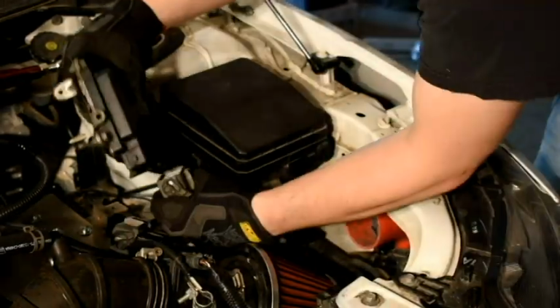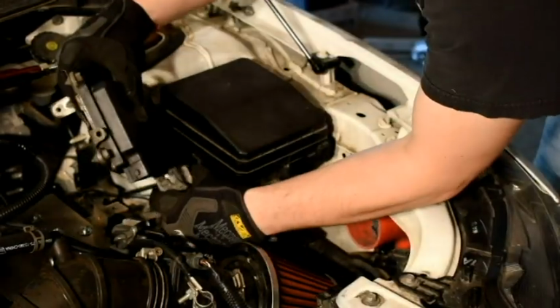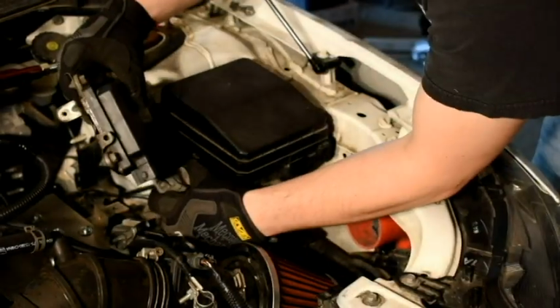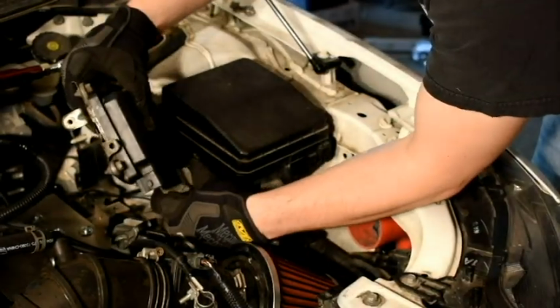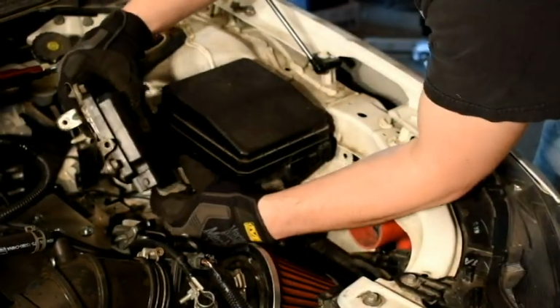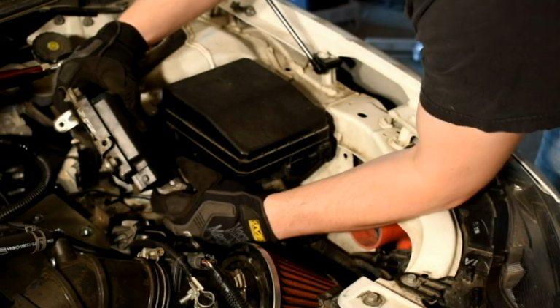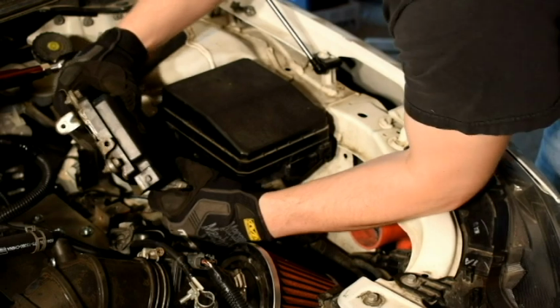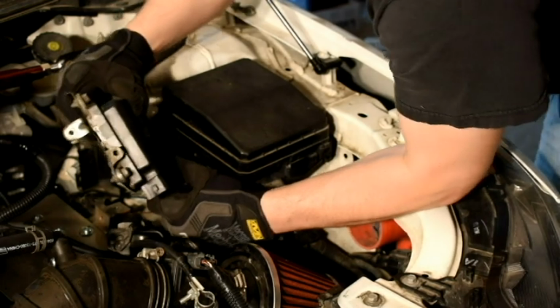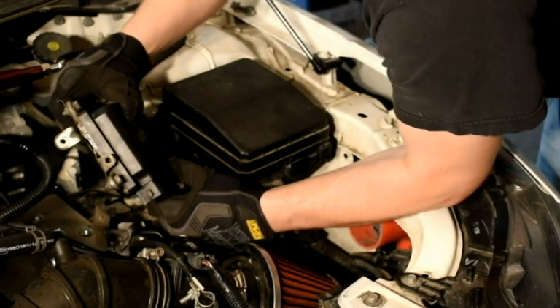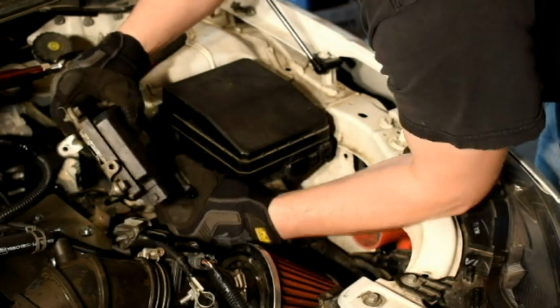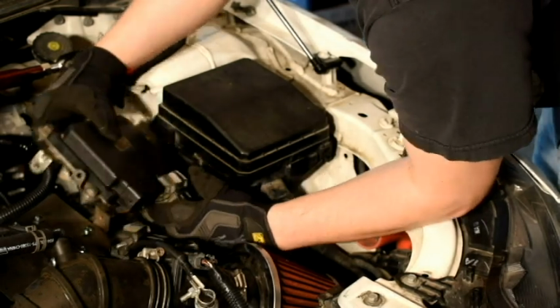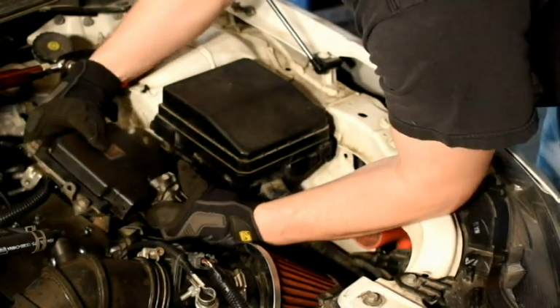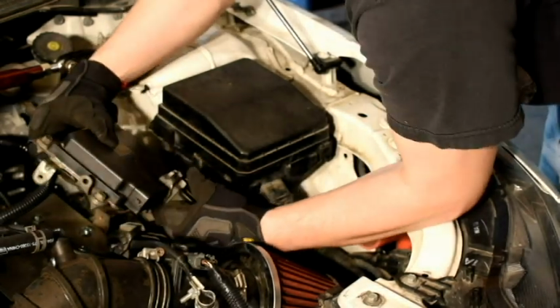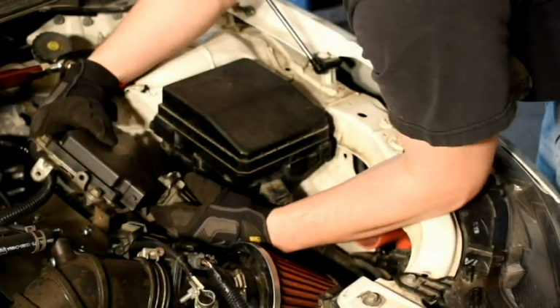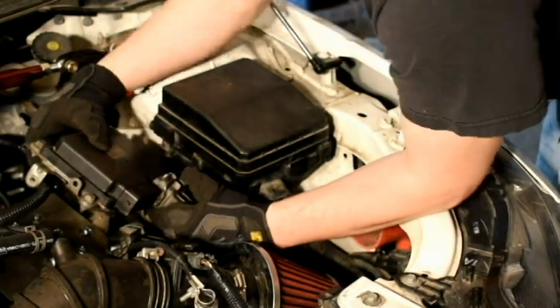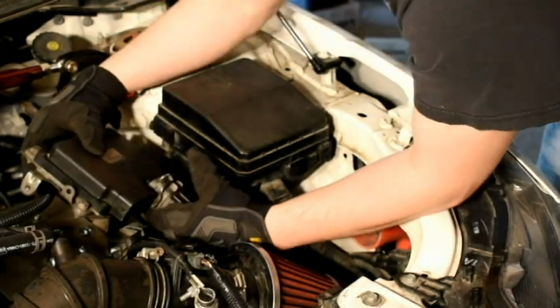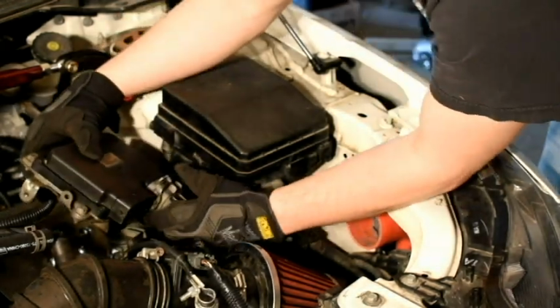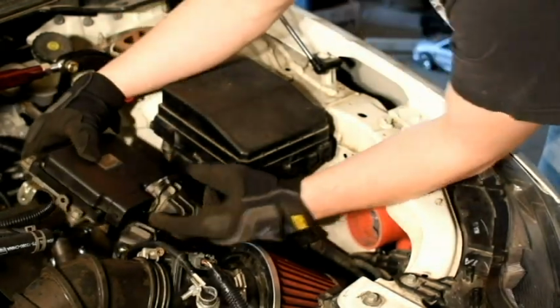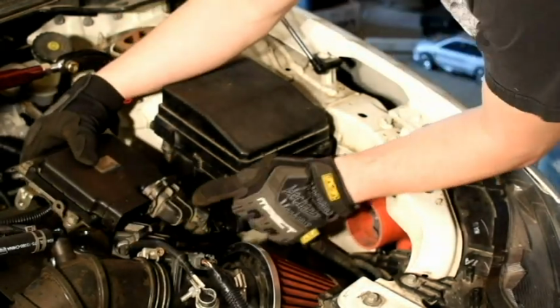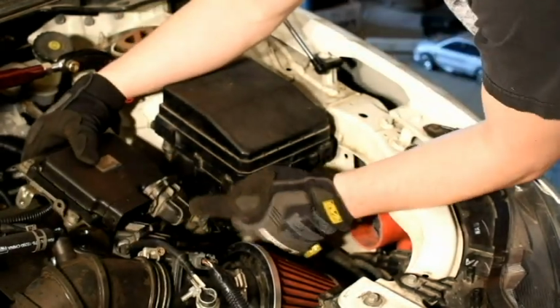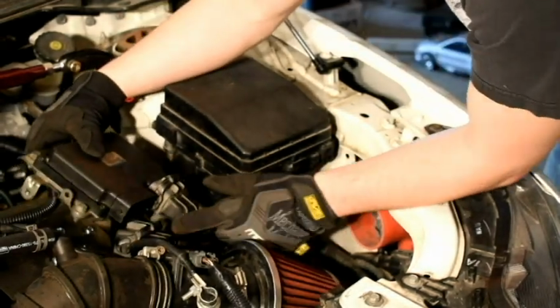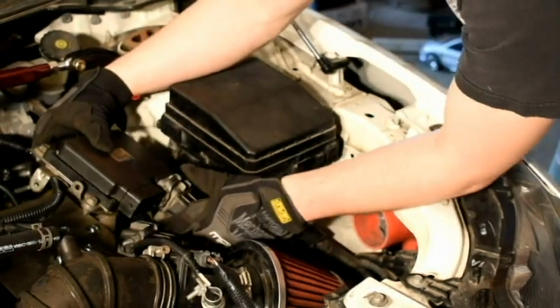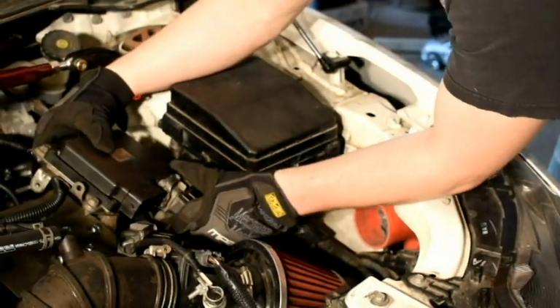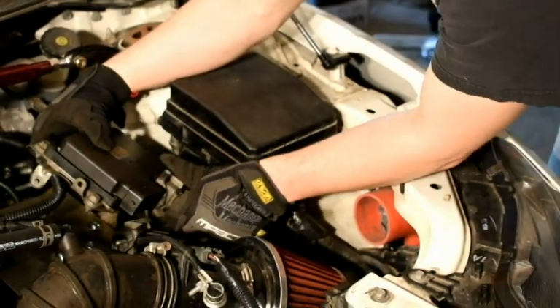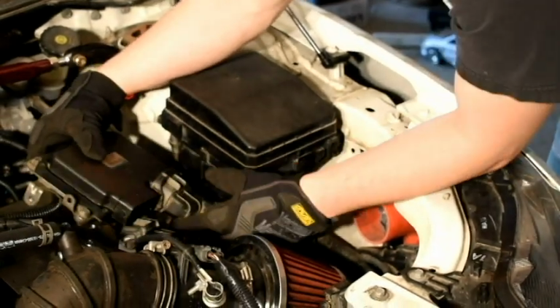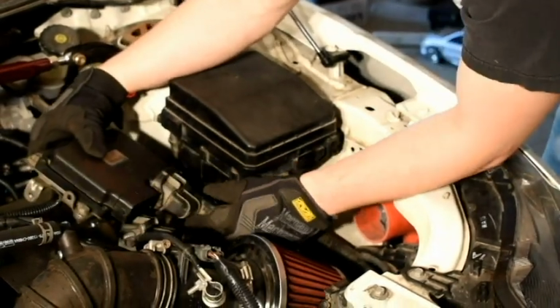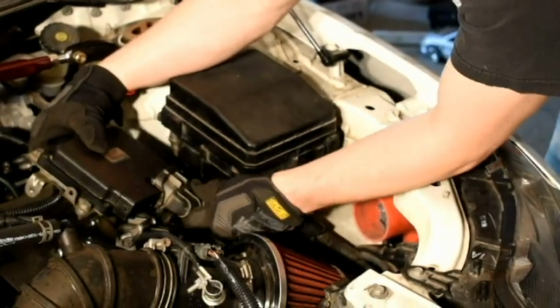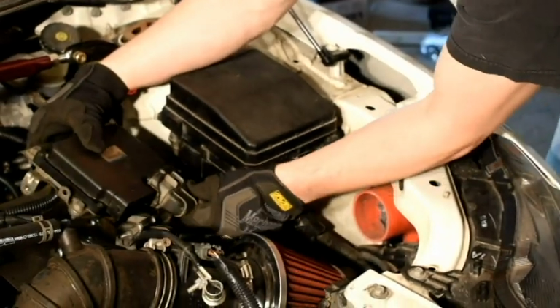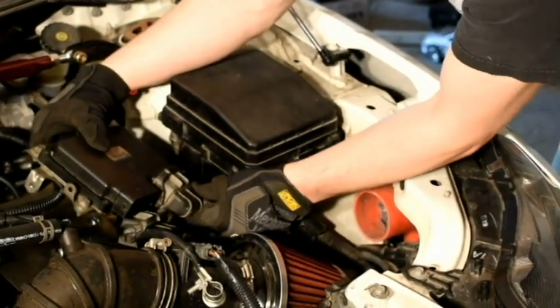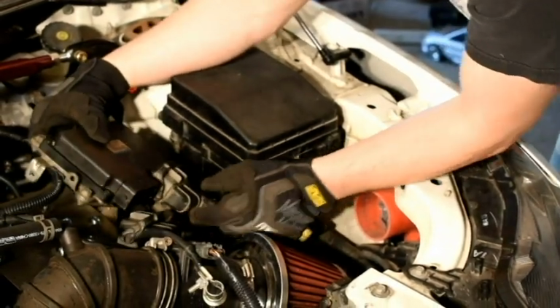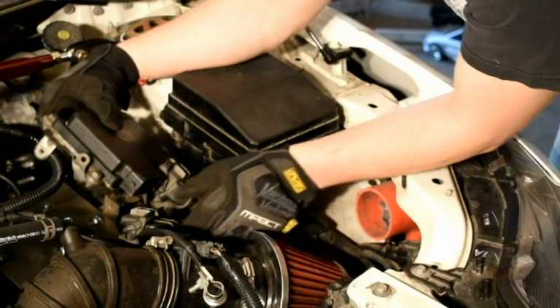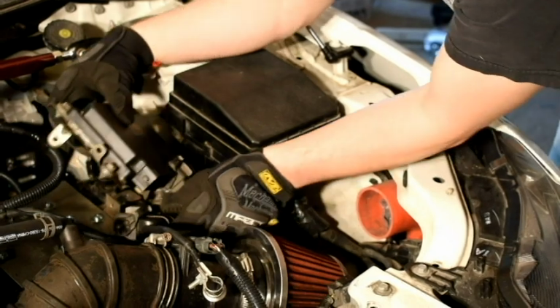Basically you just reverse the steps — you just clip those in, and then instead of pulling the tab, you just clip it and it should lock in place.